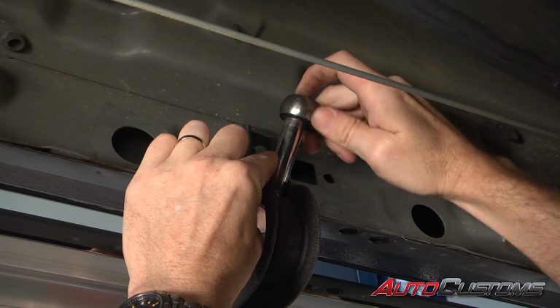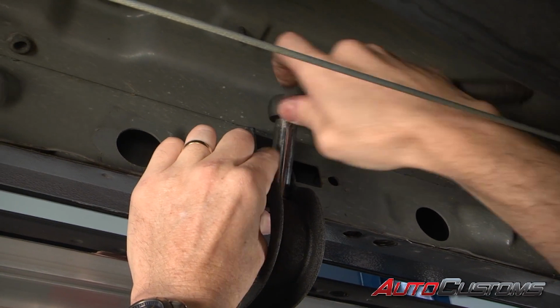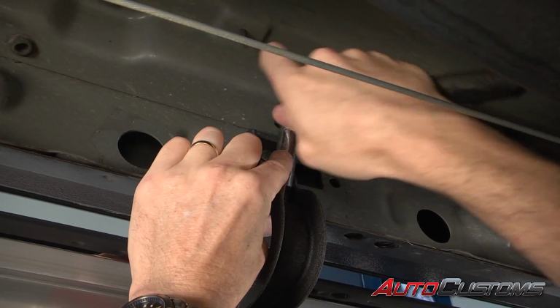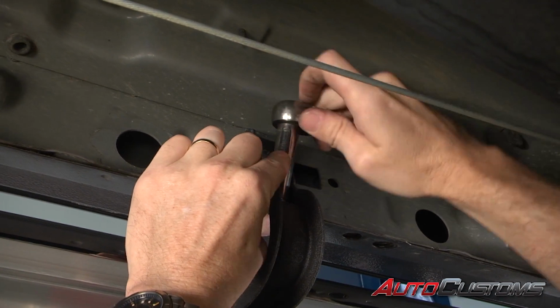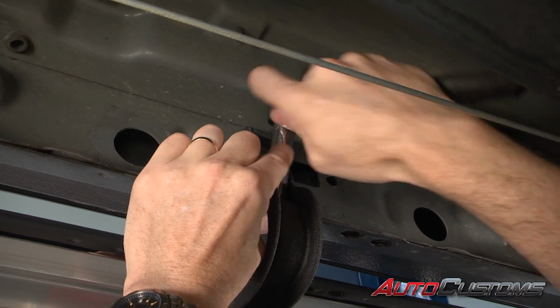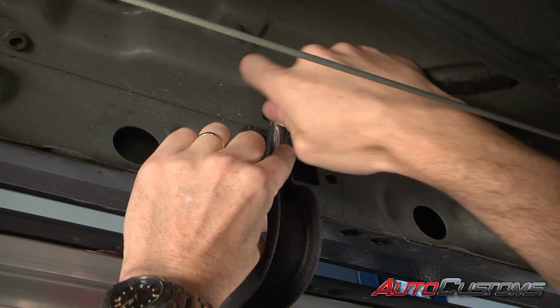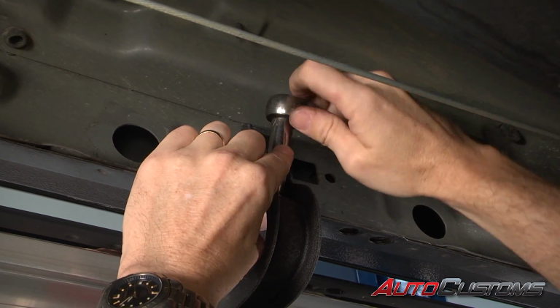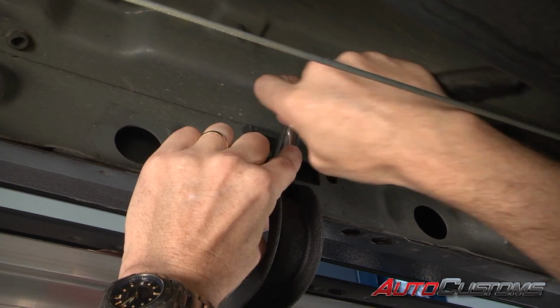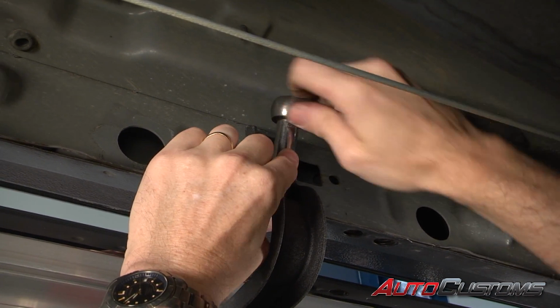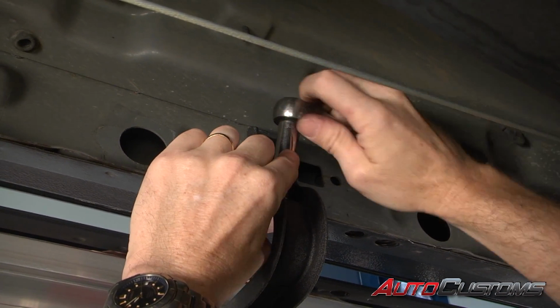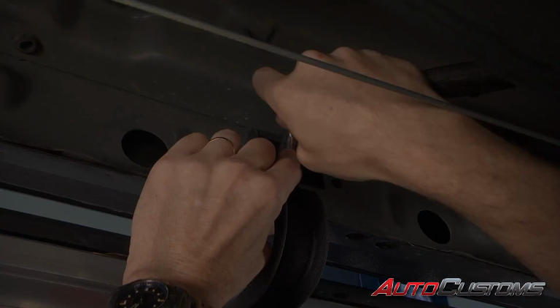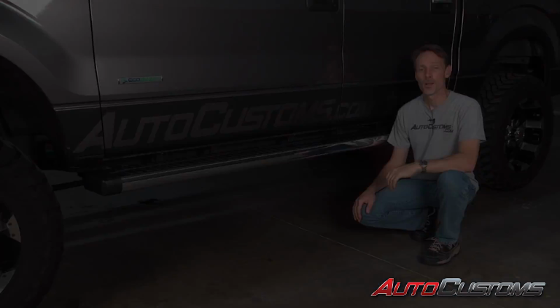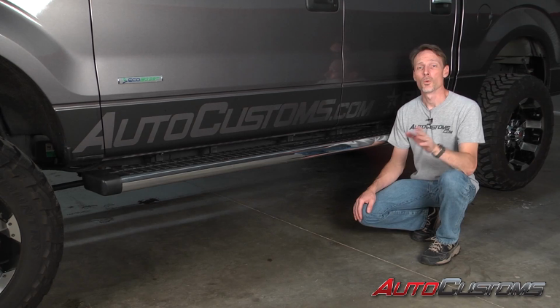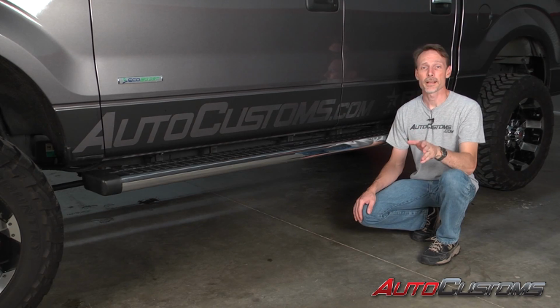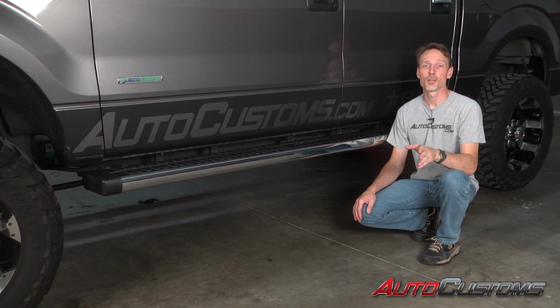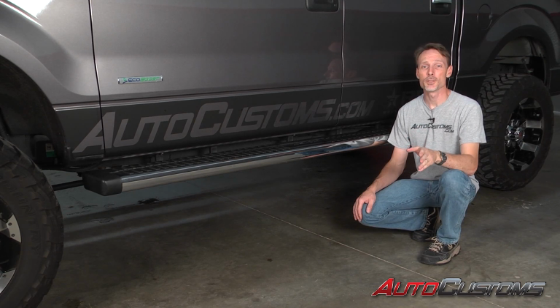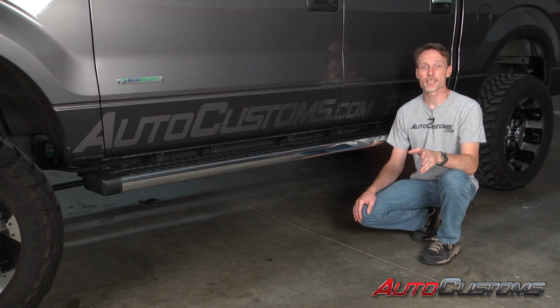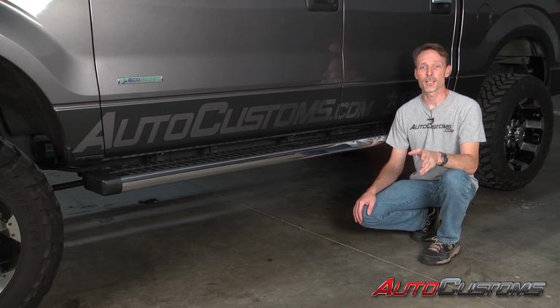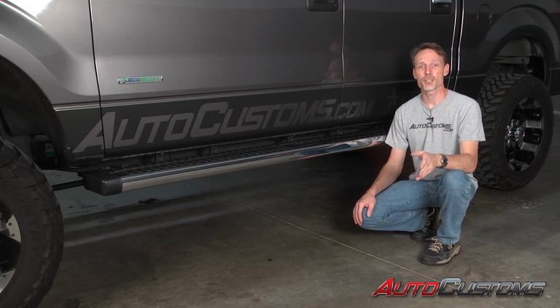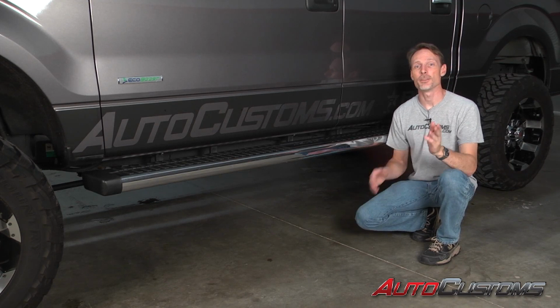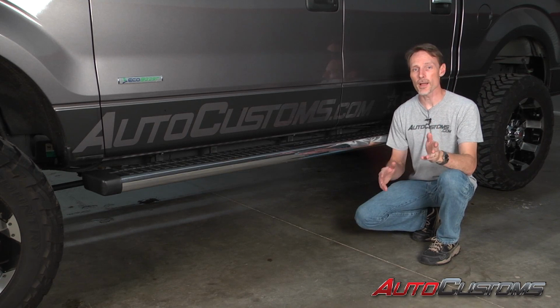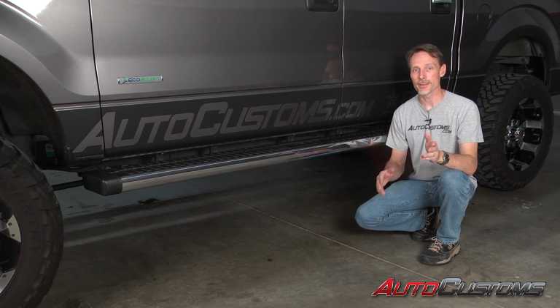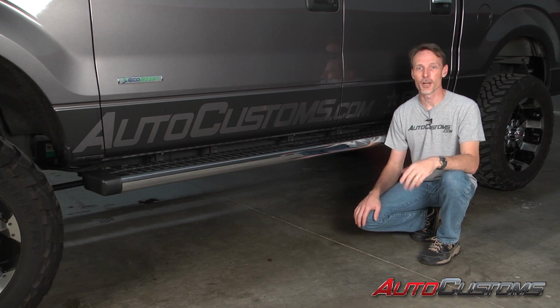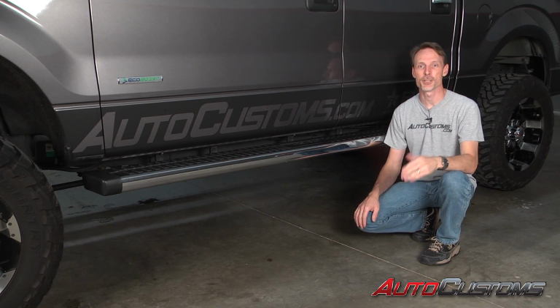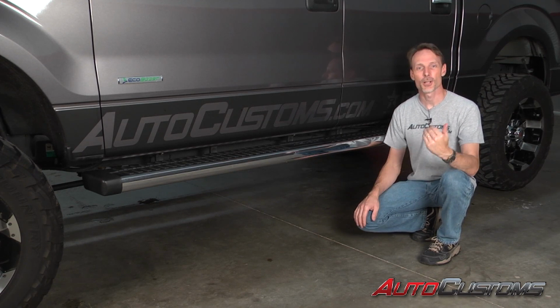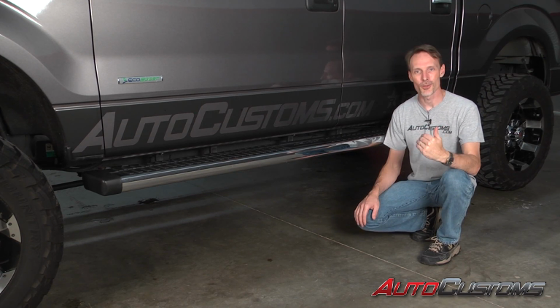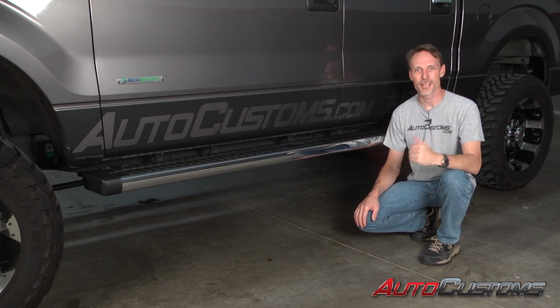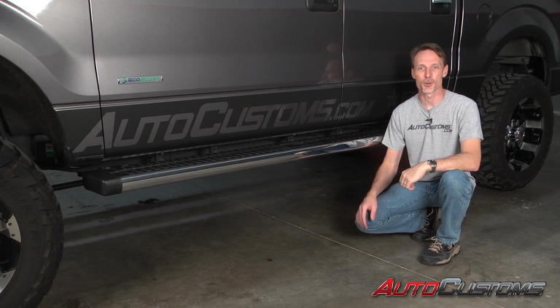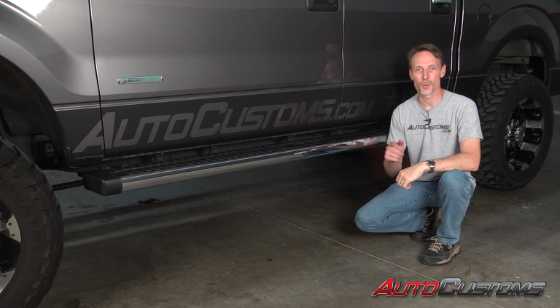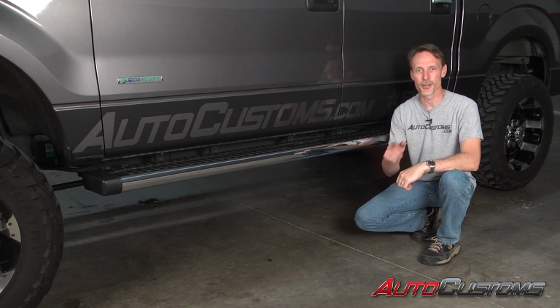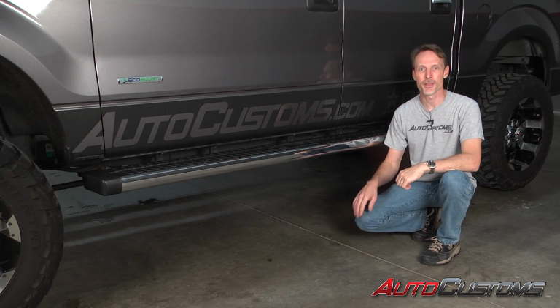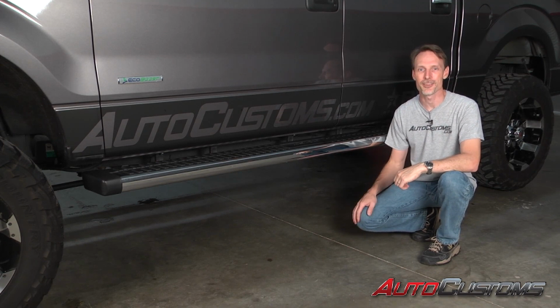All of our hardware is using a half-inch wrench. That concludes the installation. If you have any questions, call the experts — we're here to help you out.